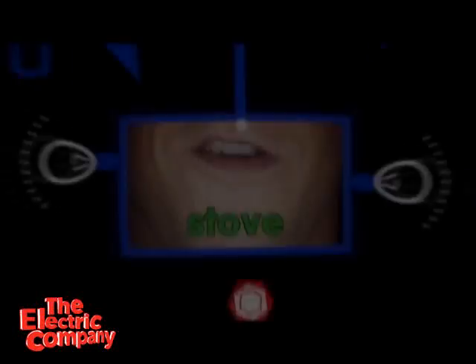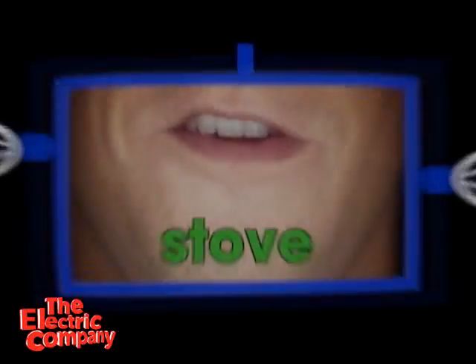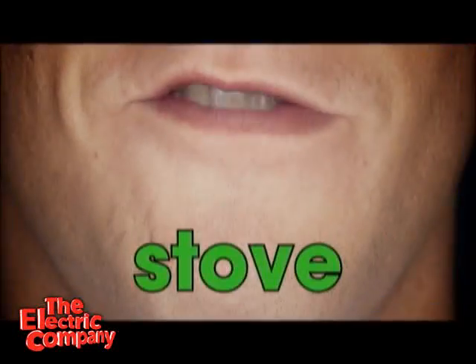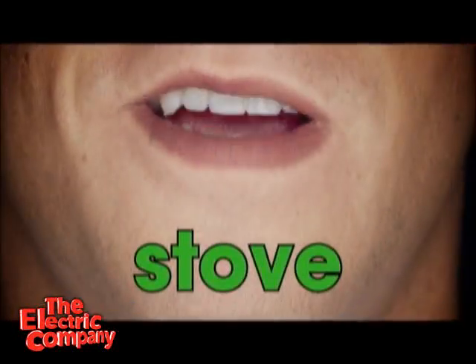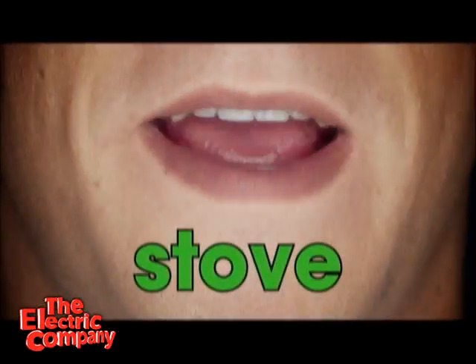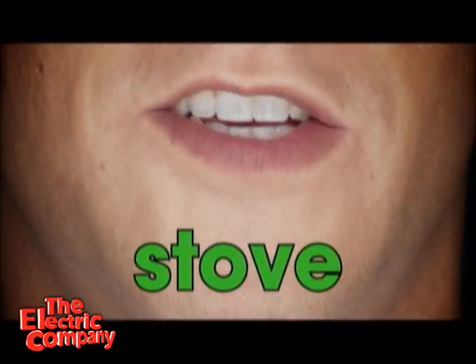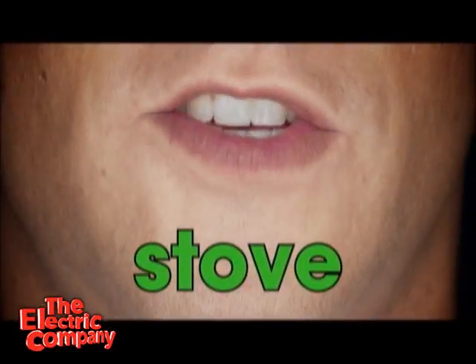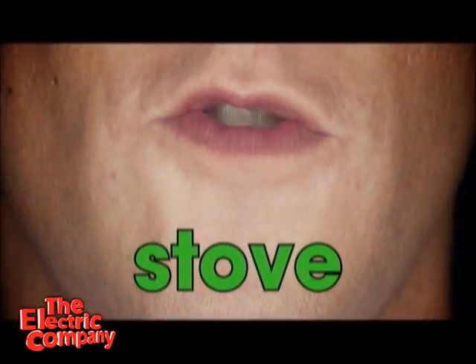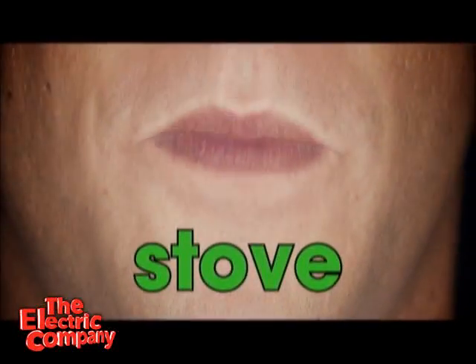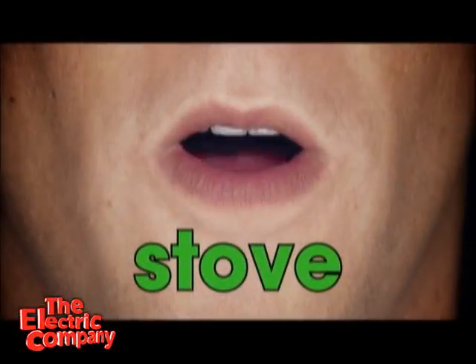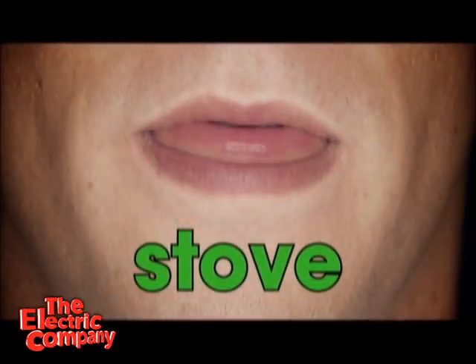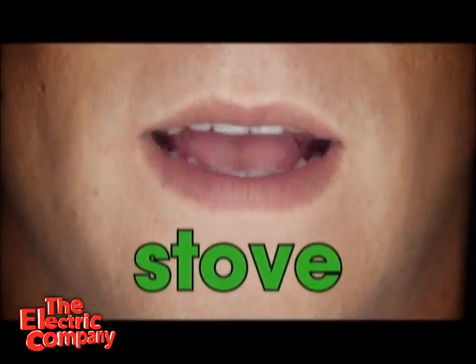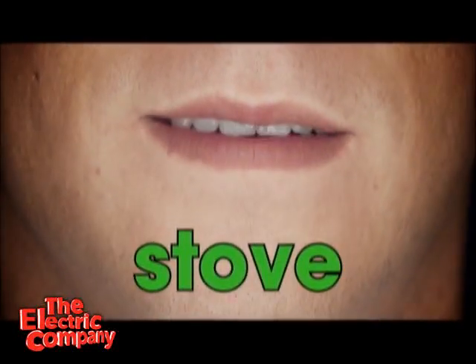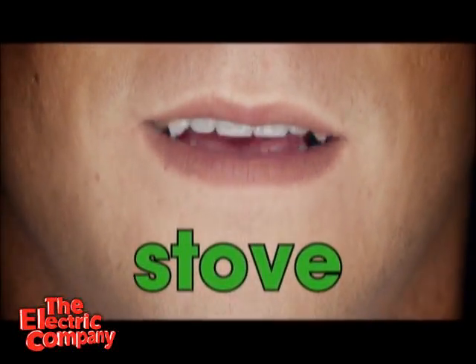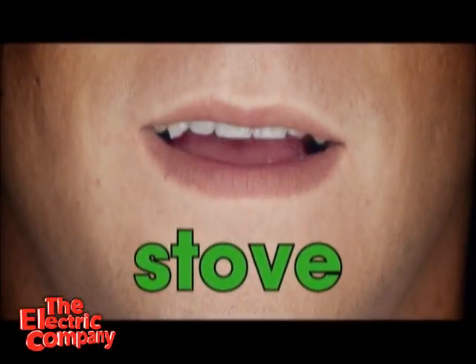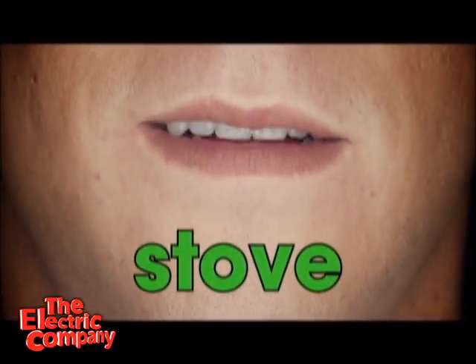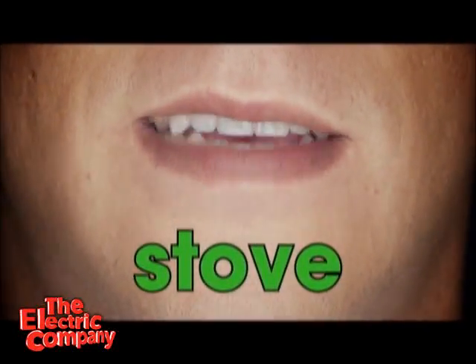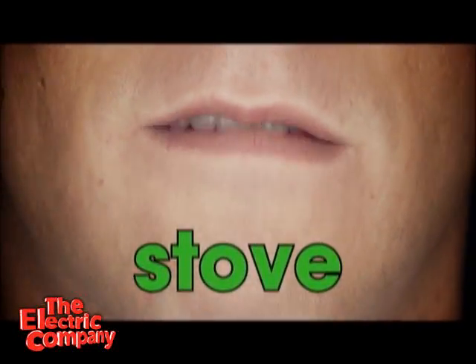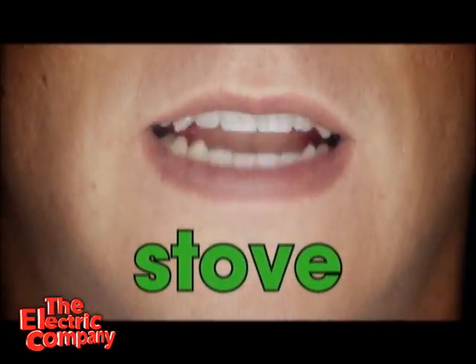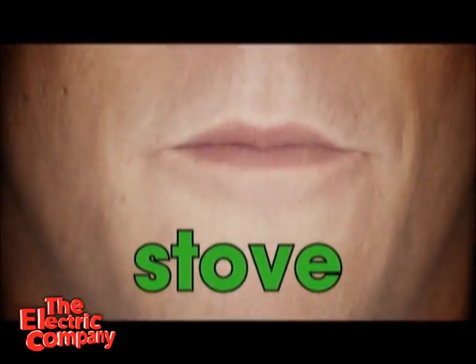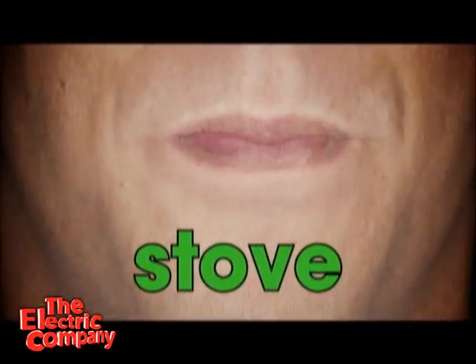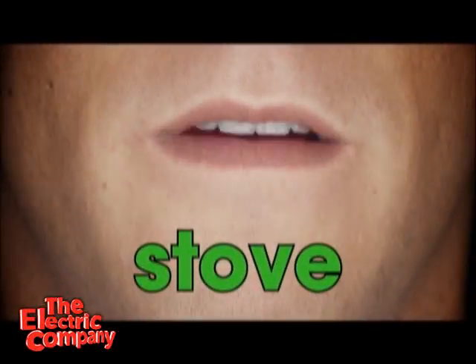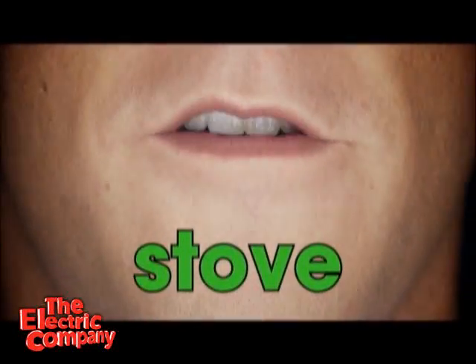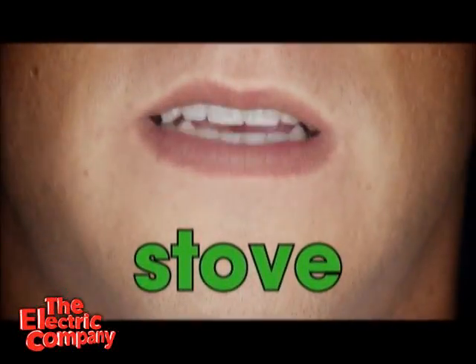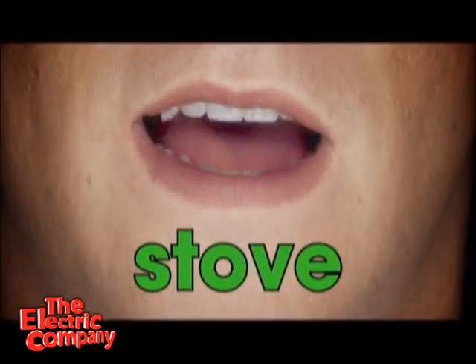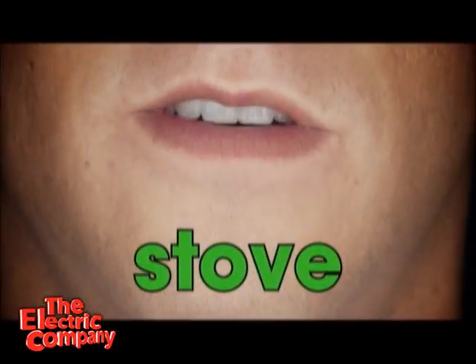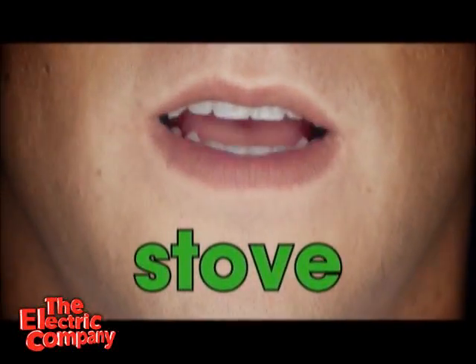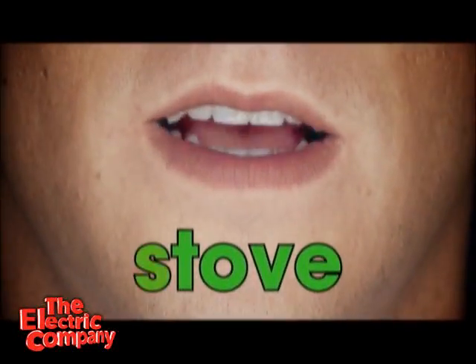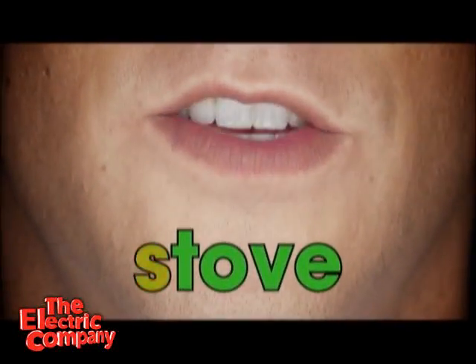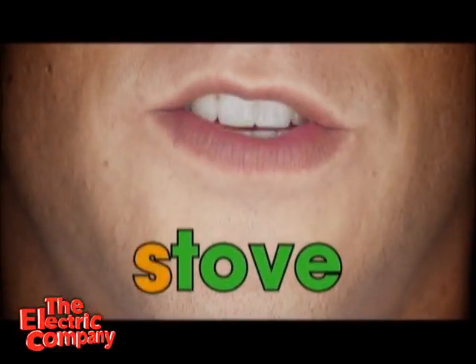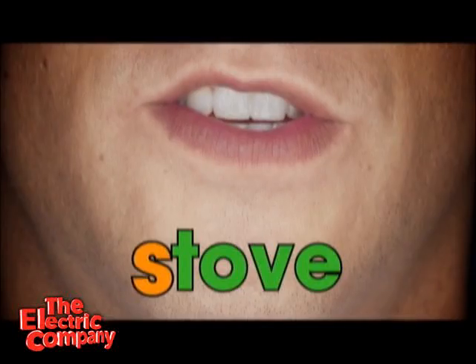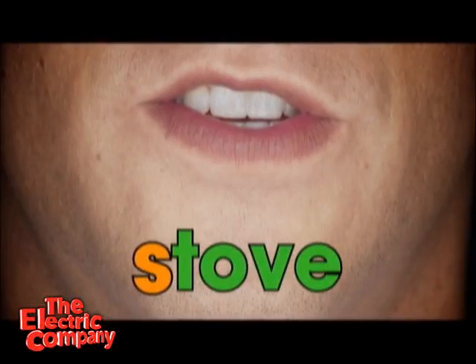You can make soup on this. Let's sound it out. First sound, ss.